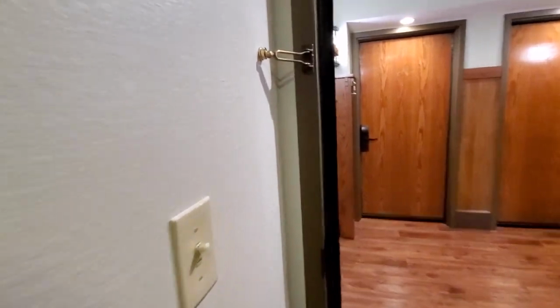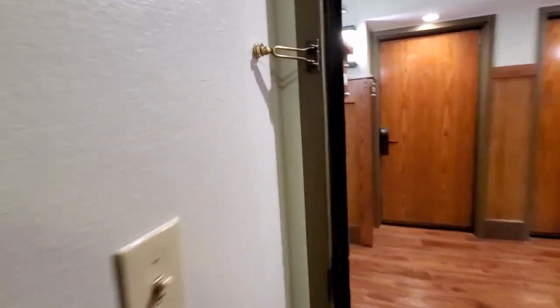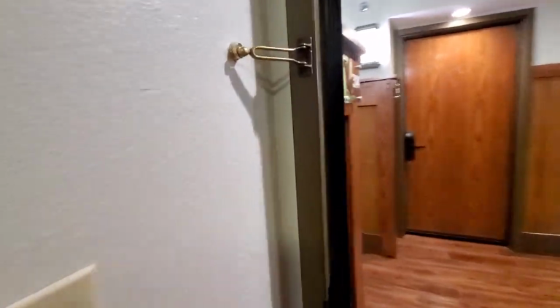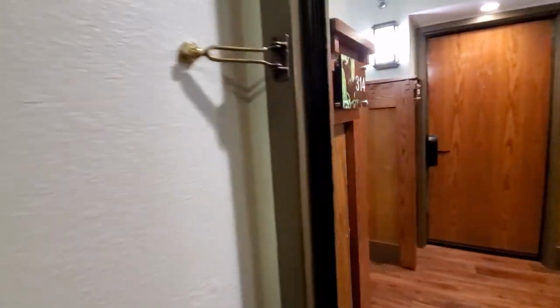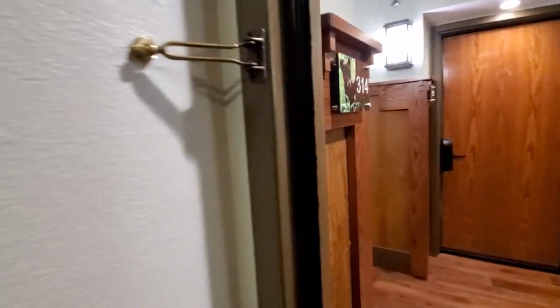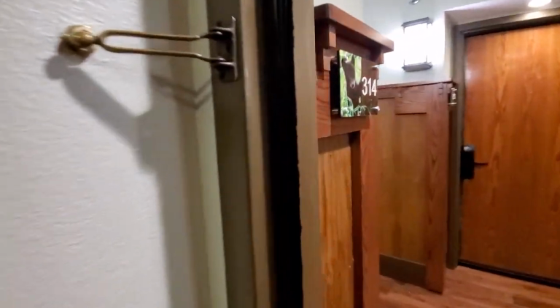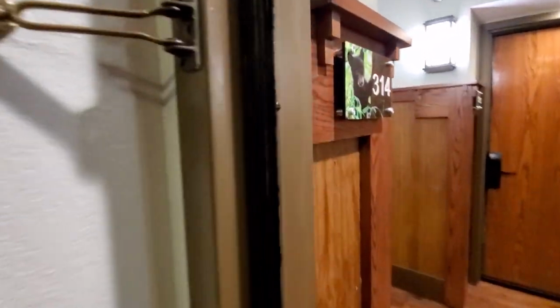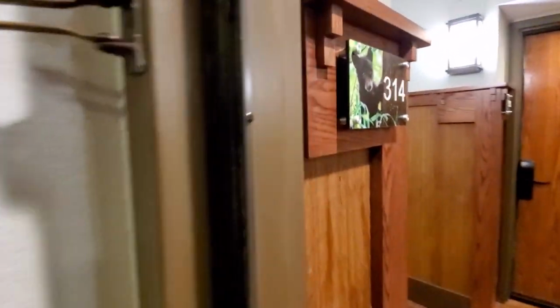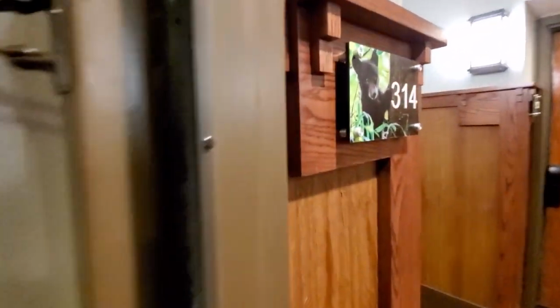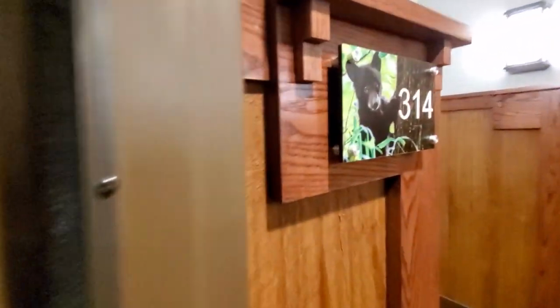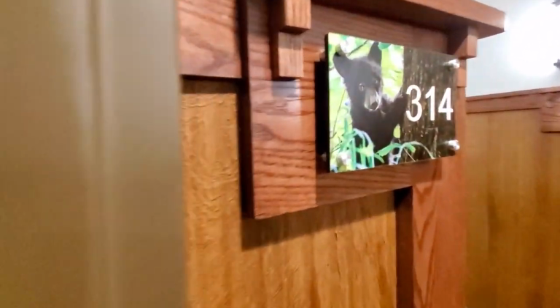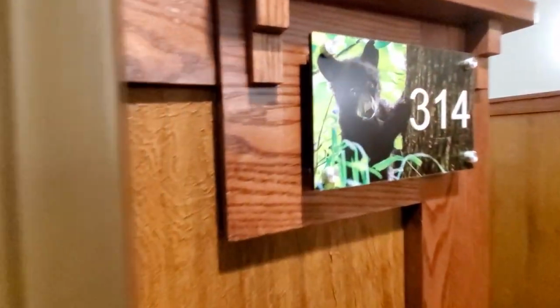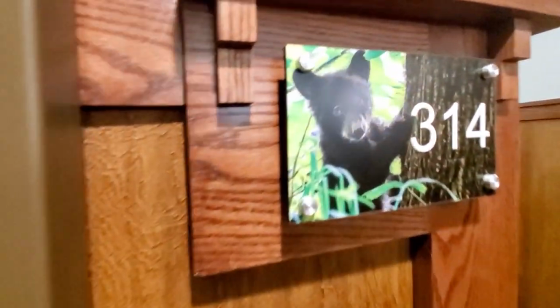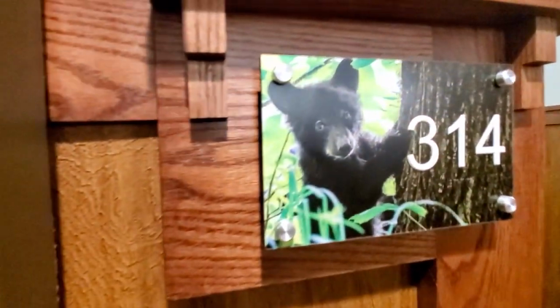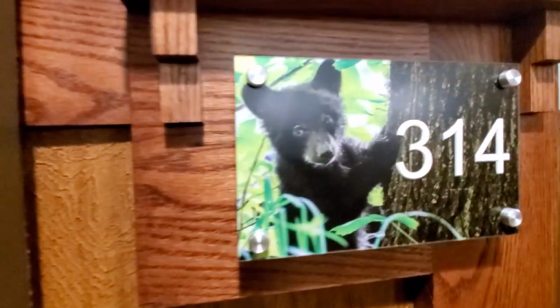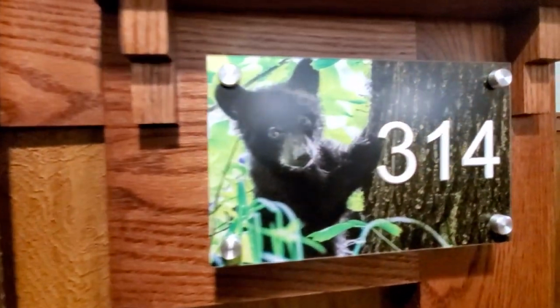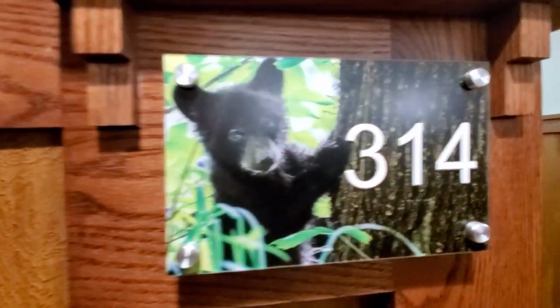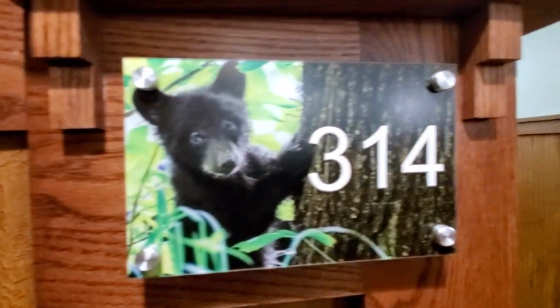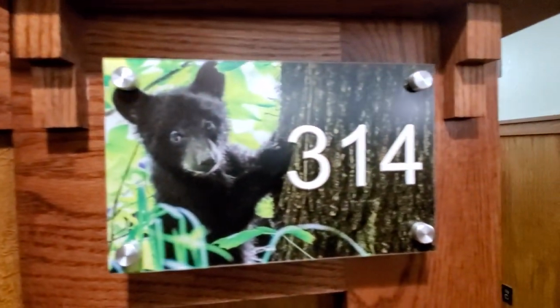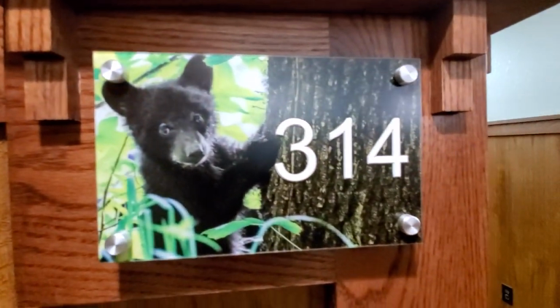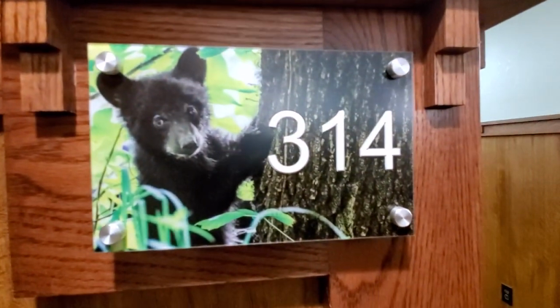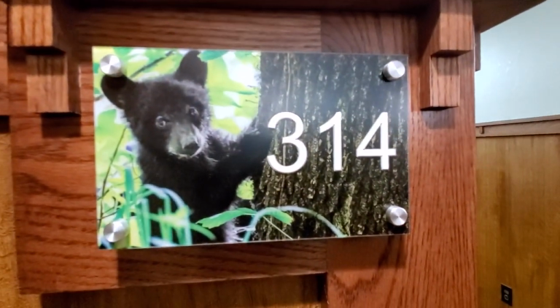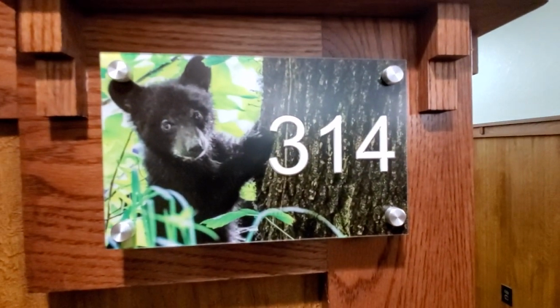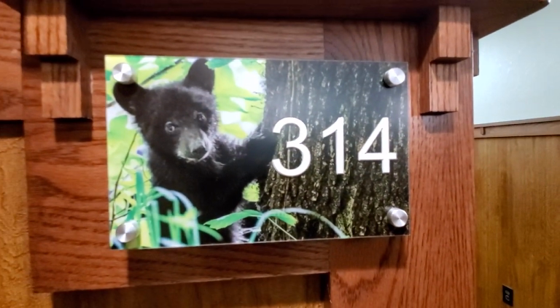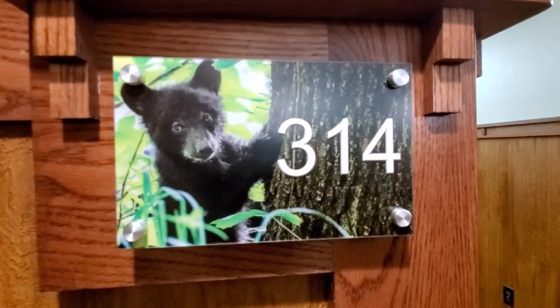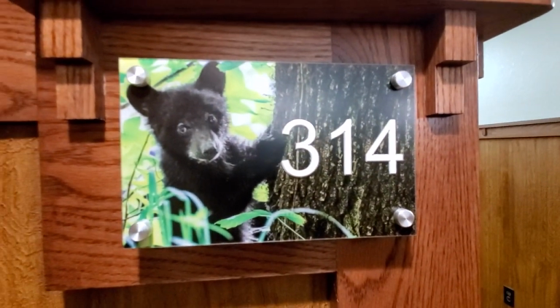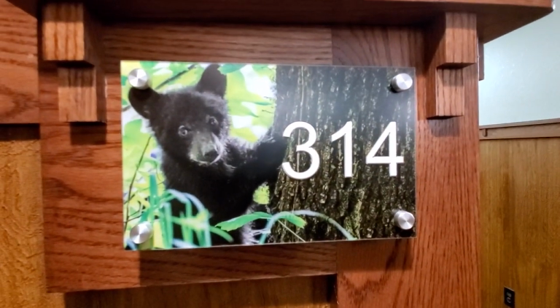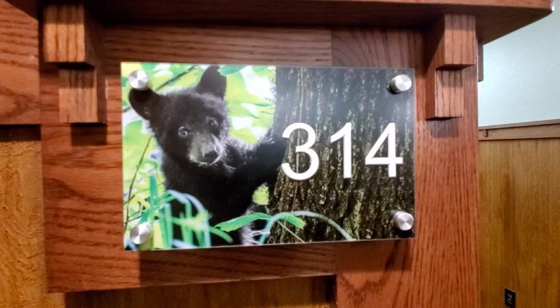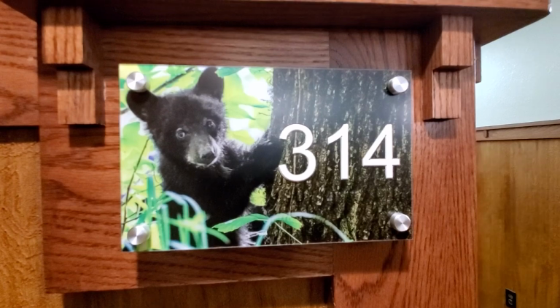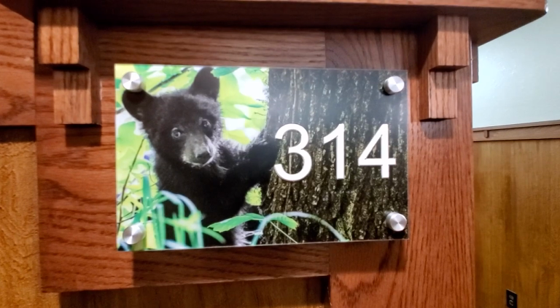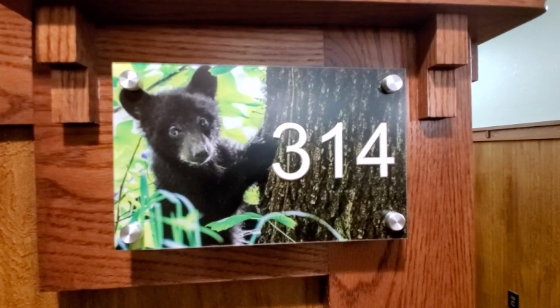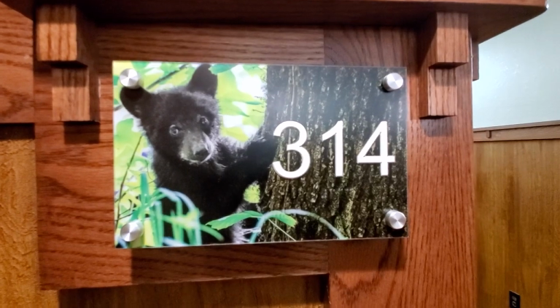Great service and everything. And there's our cool little cub bear one more time.